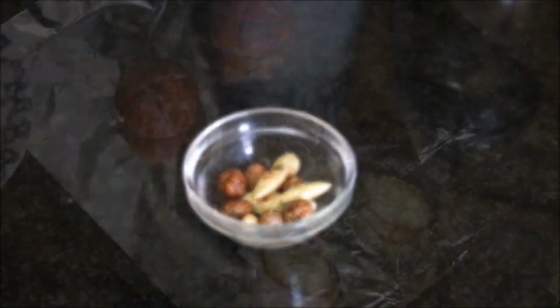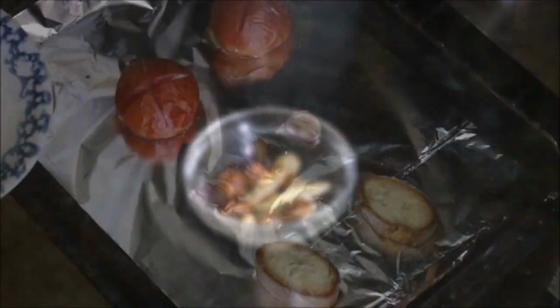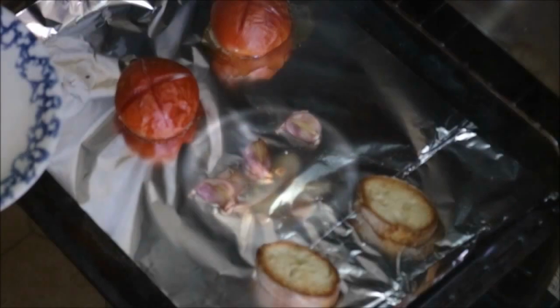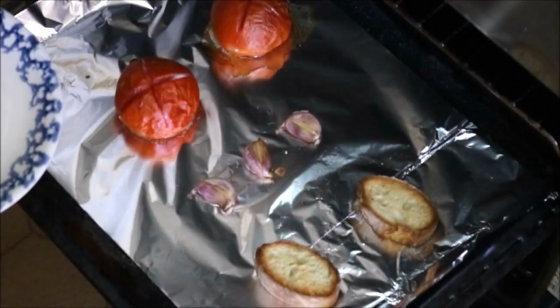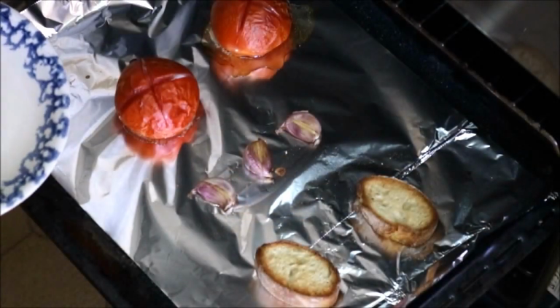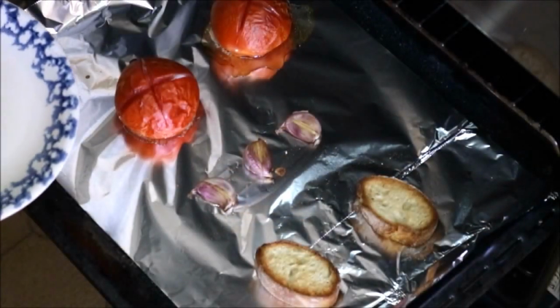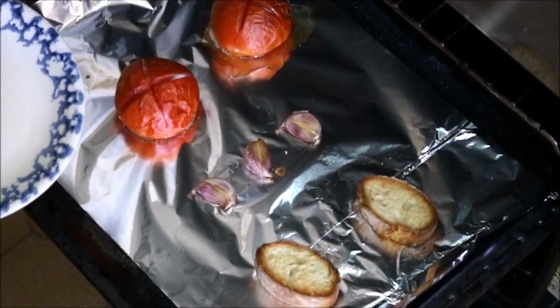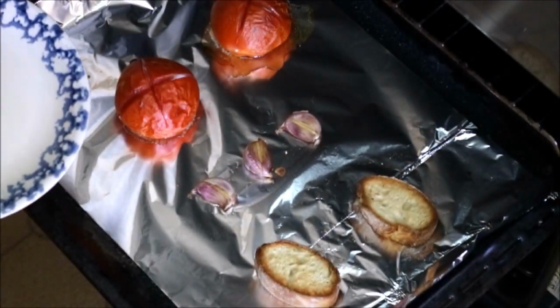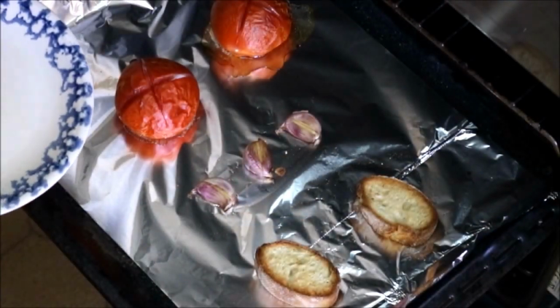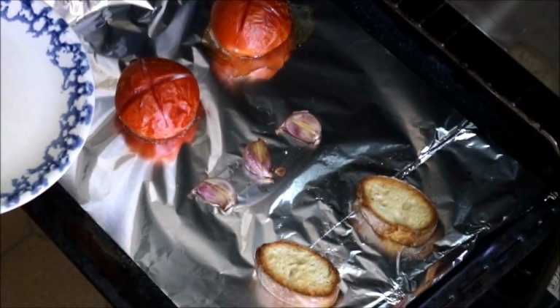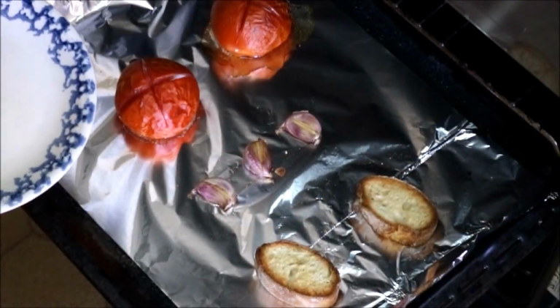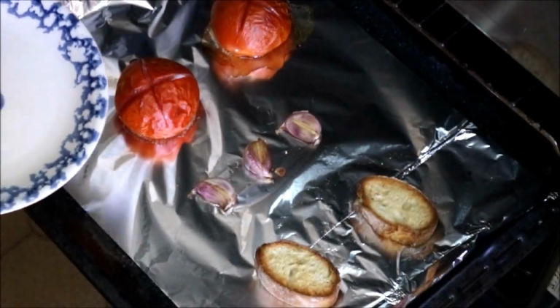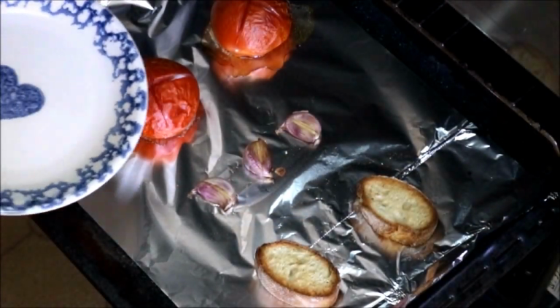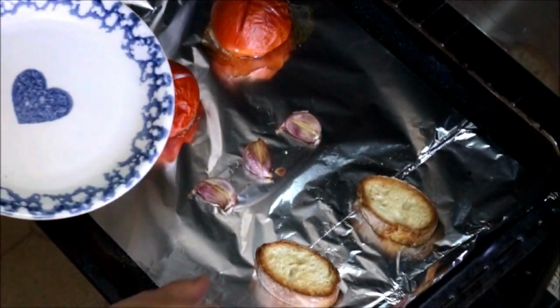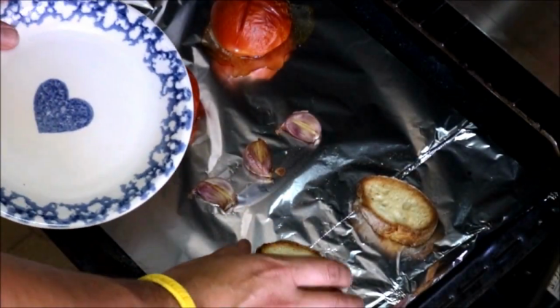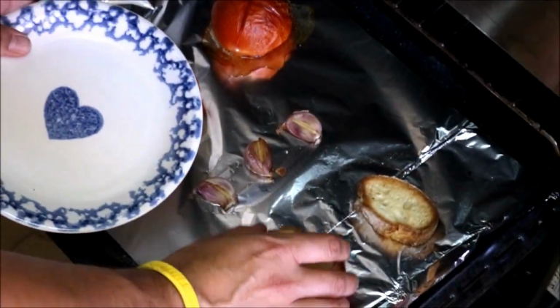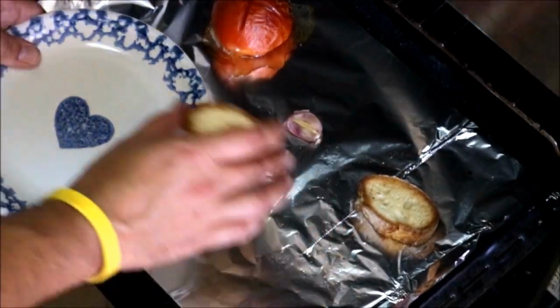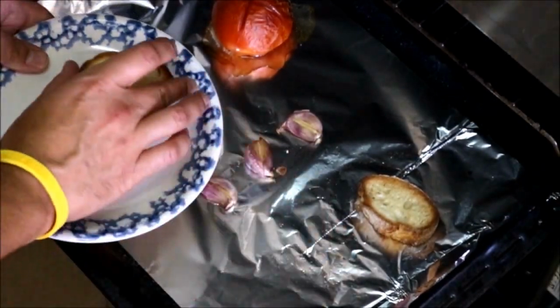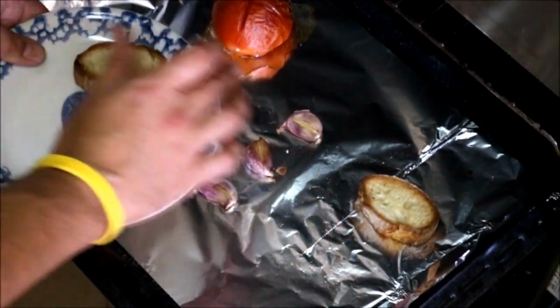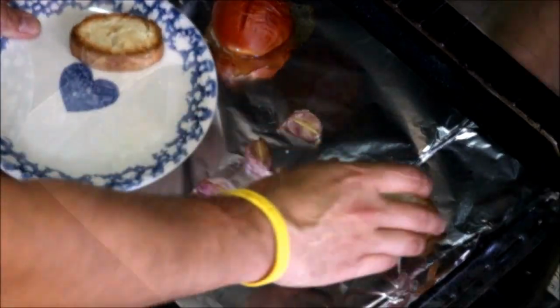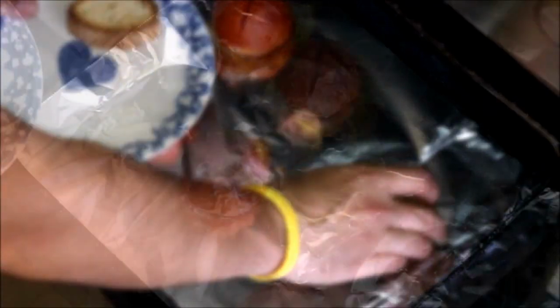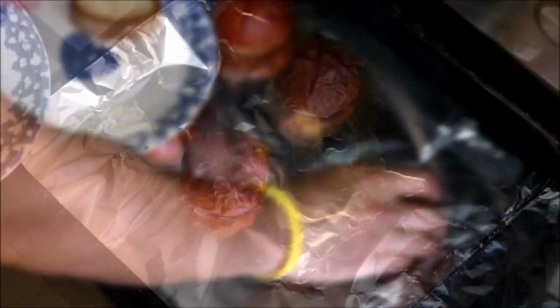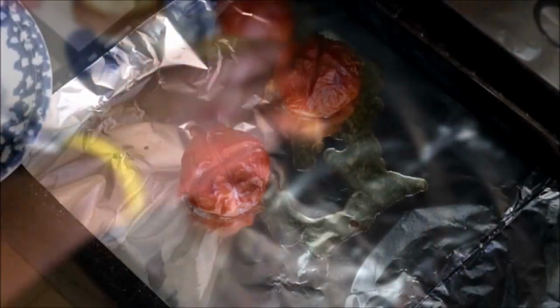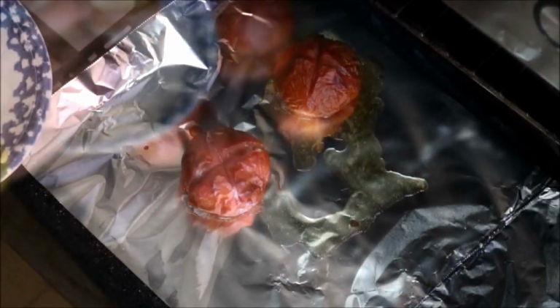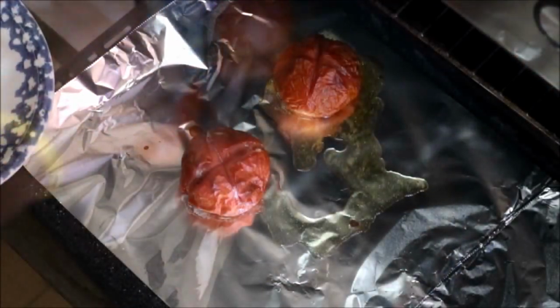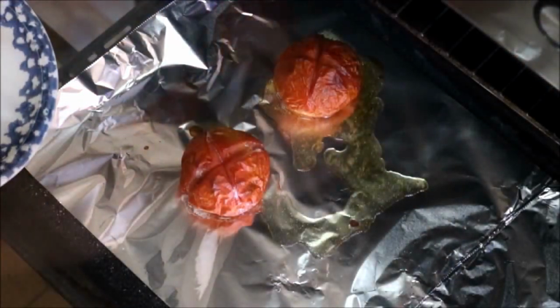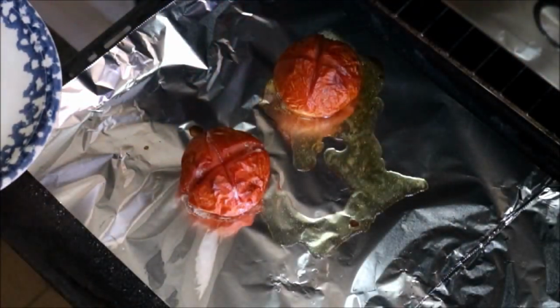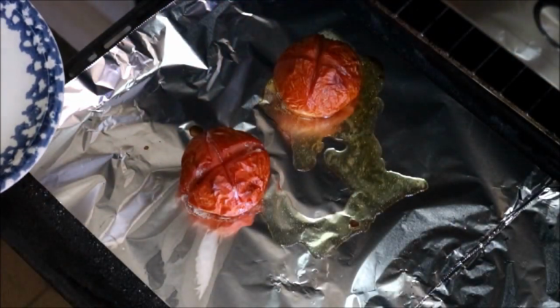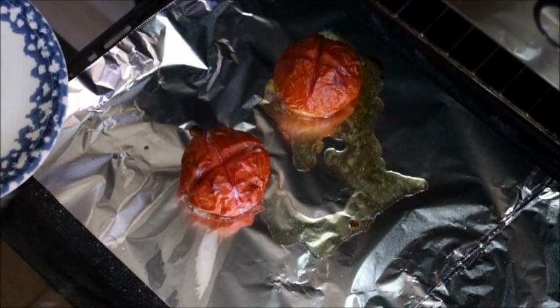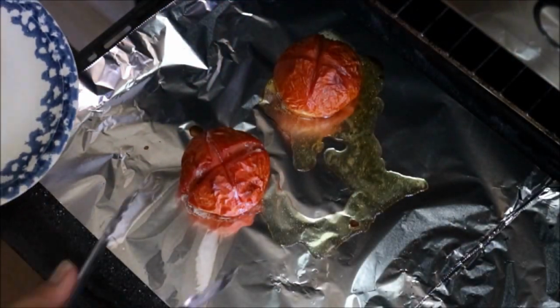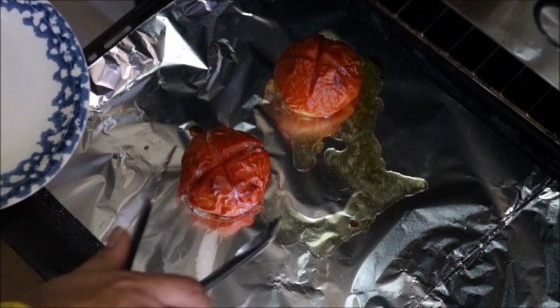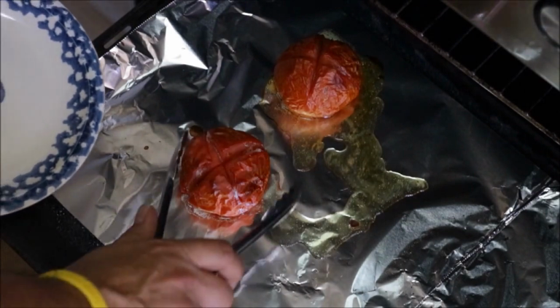After 10 minutes, let's take our bread and our garlic out of the oven. After 30 minutes, let's take our tomatoes out of the oven.